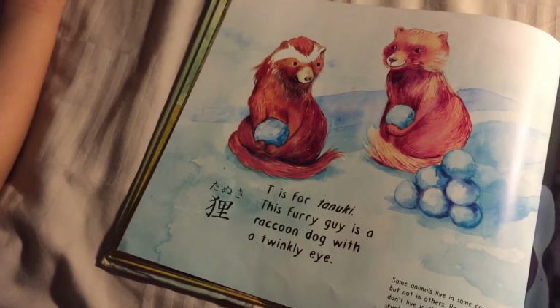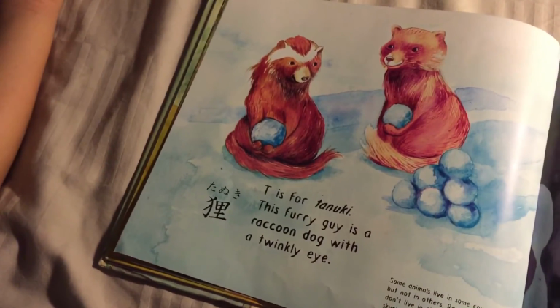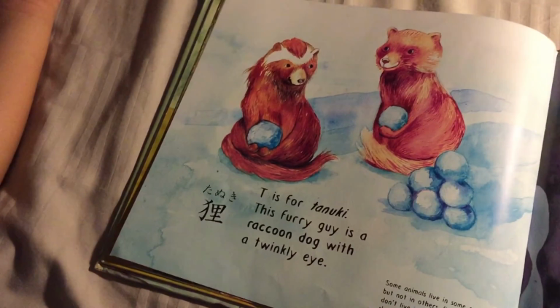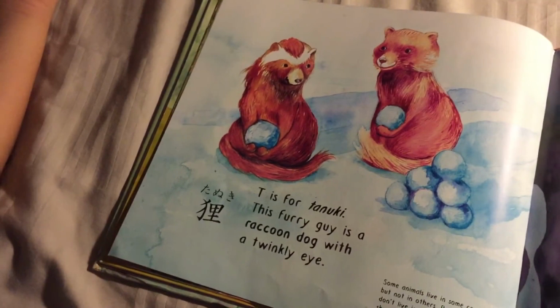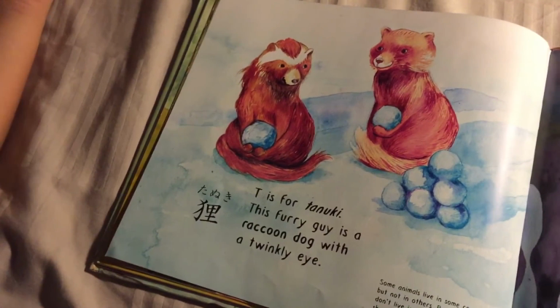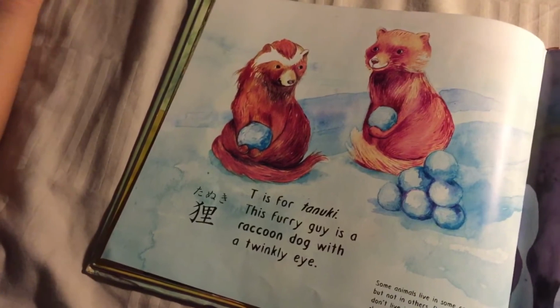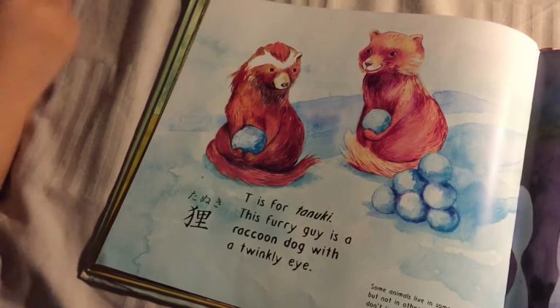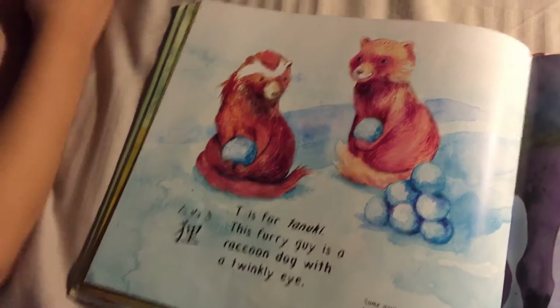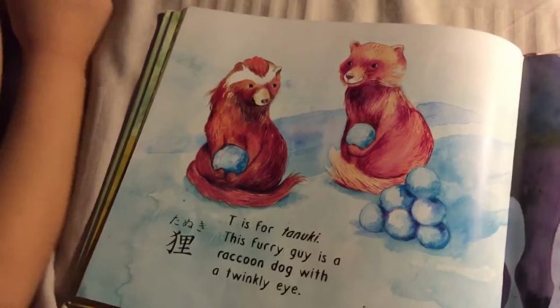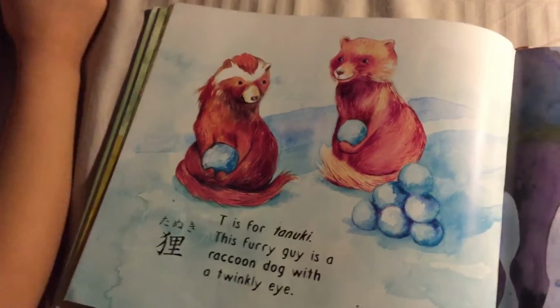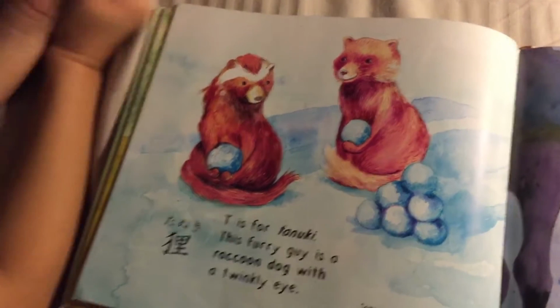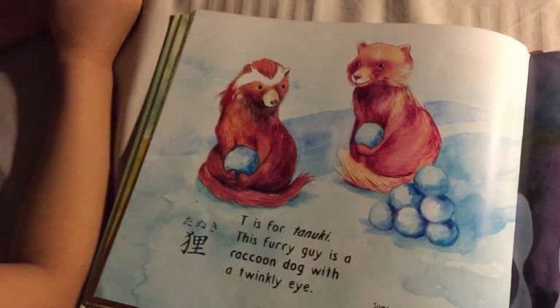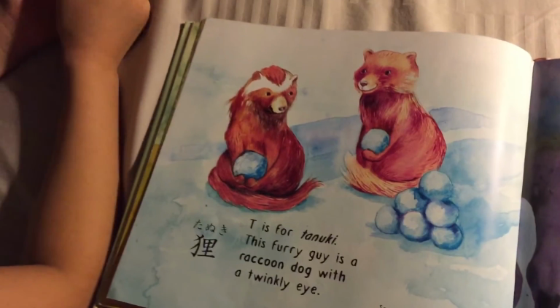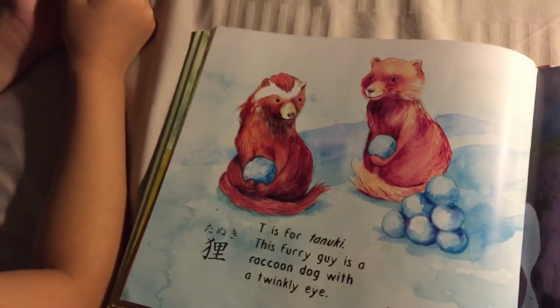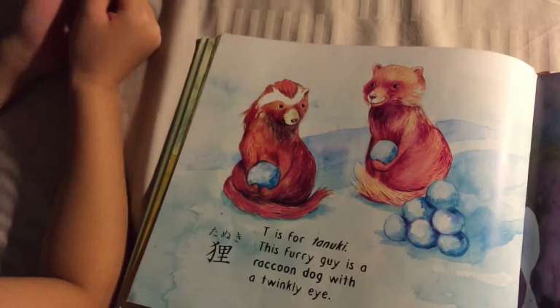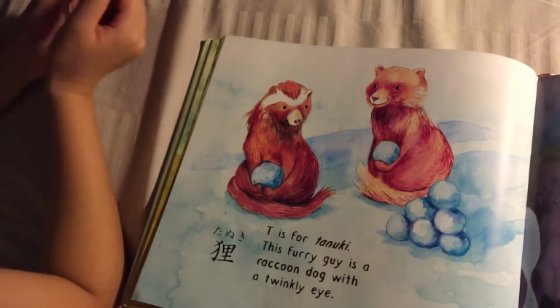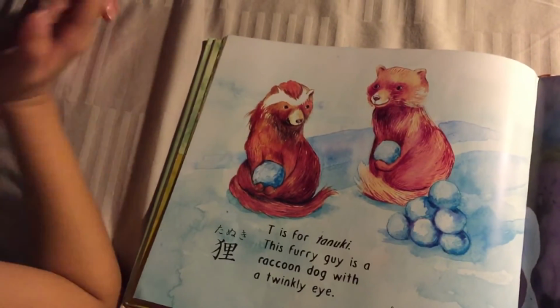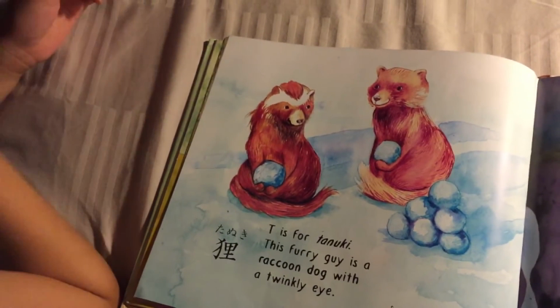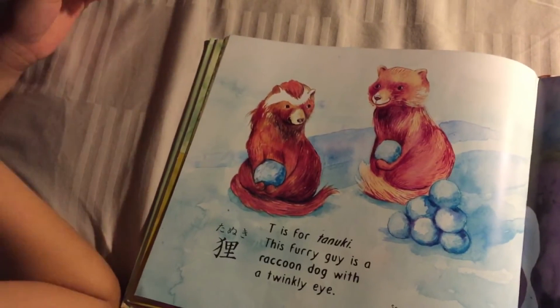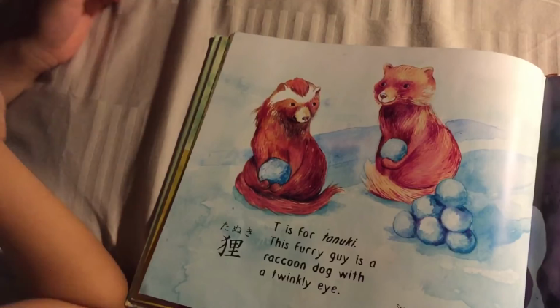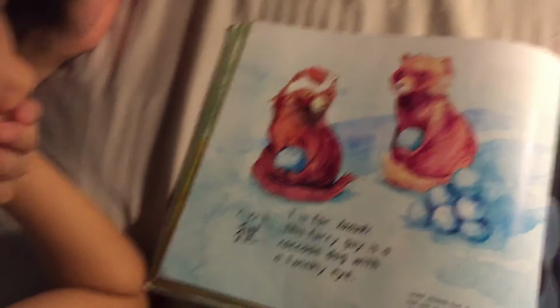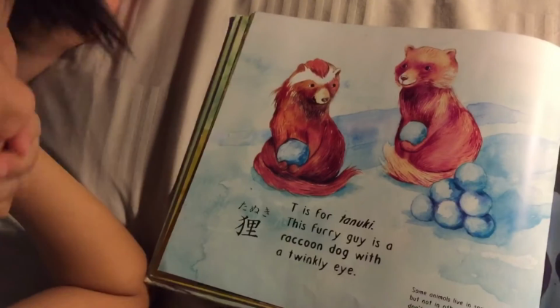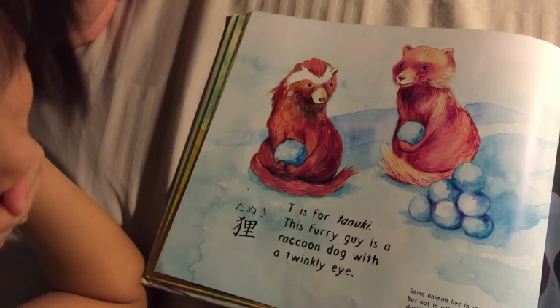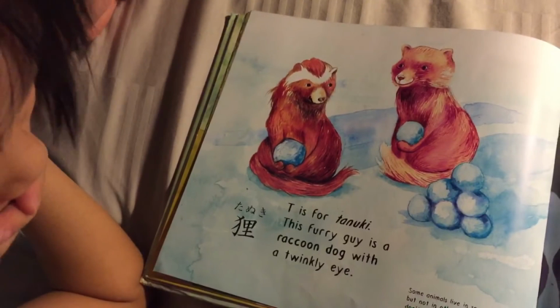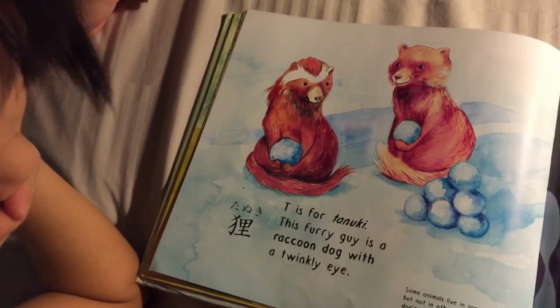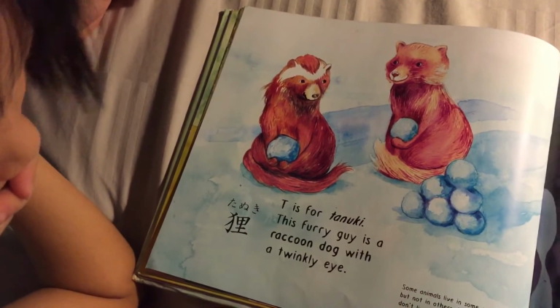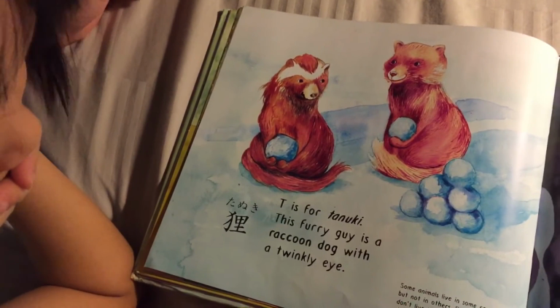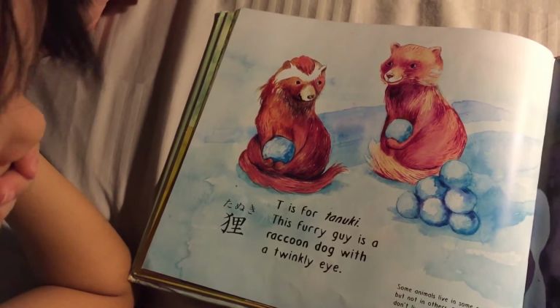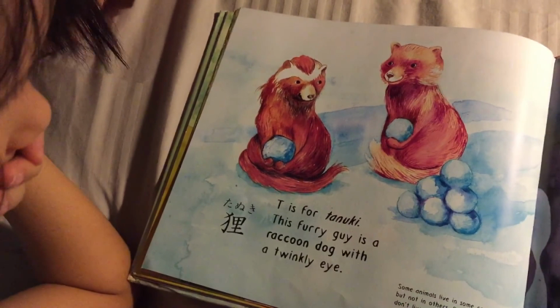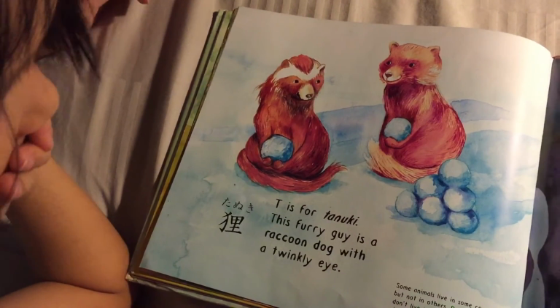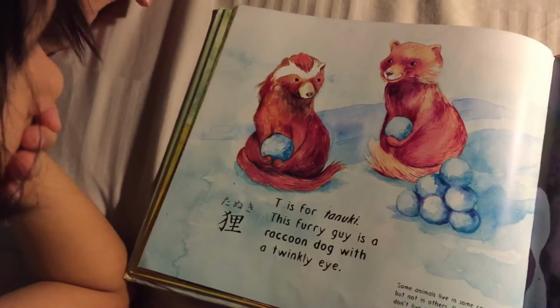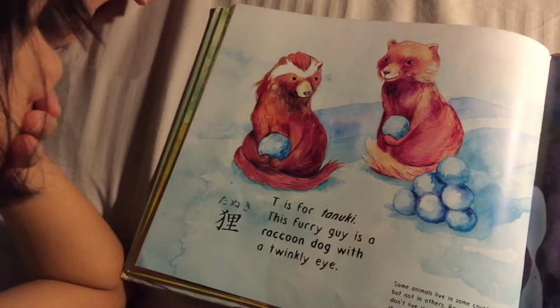T is for Tanuki — this furry guy is a raccoon dog with a twinkly eye.